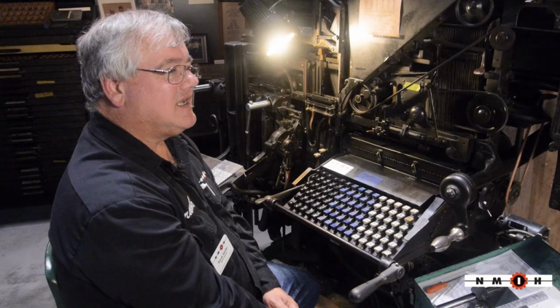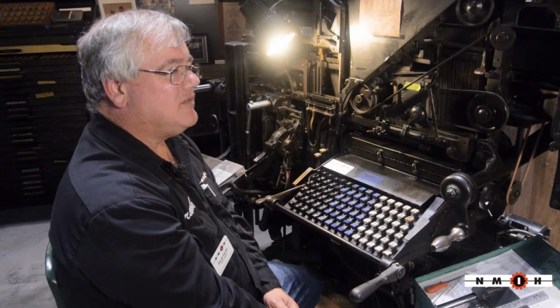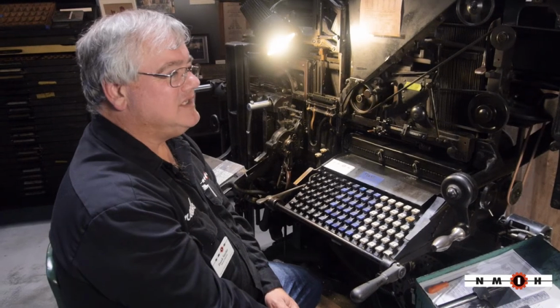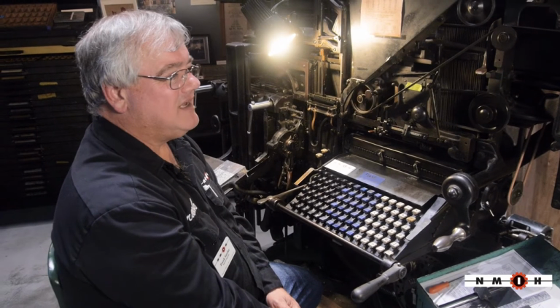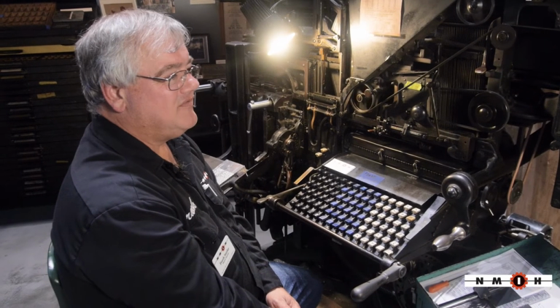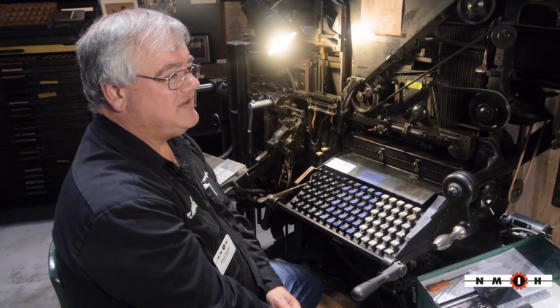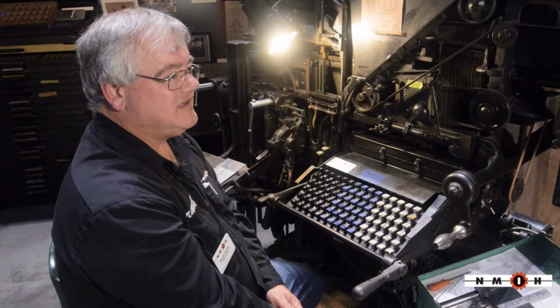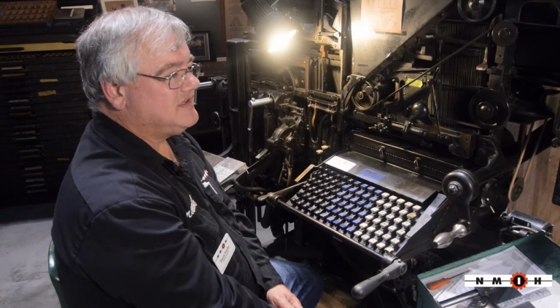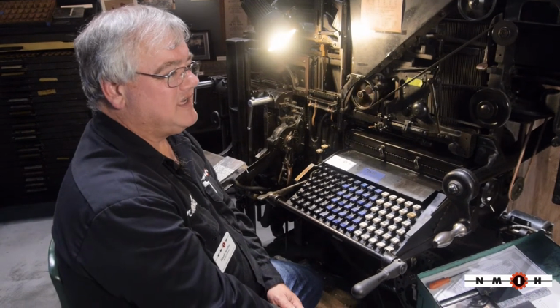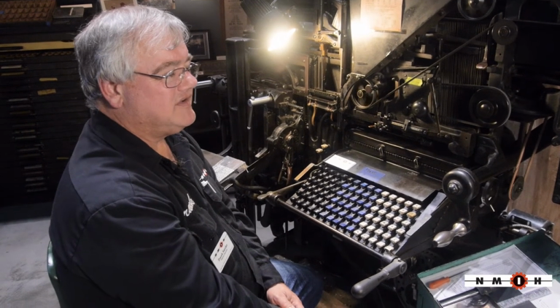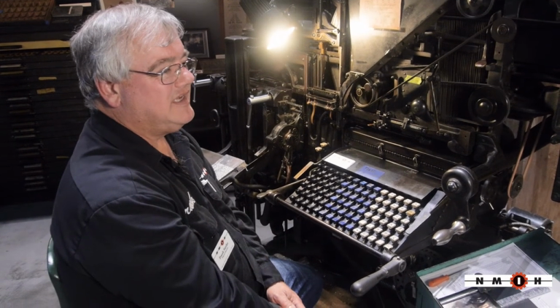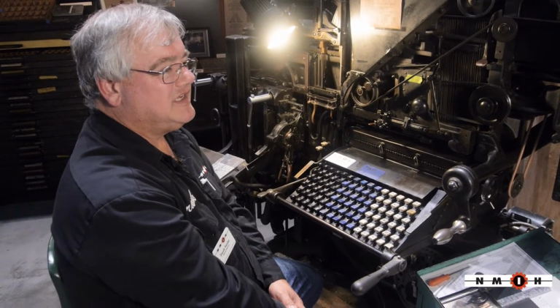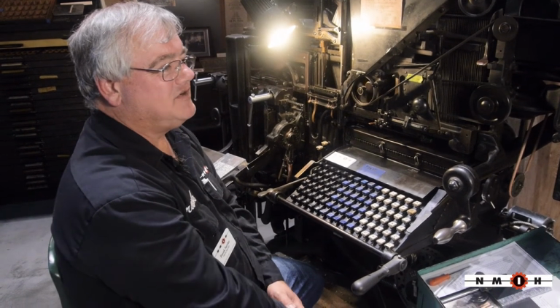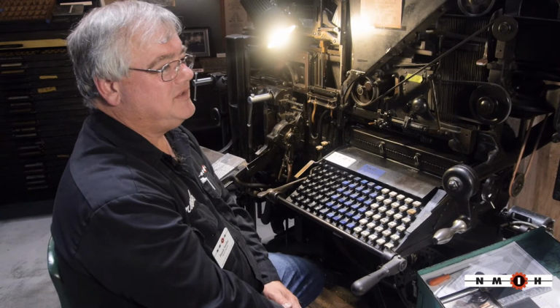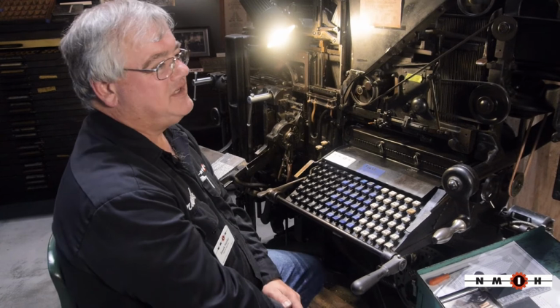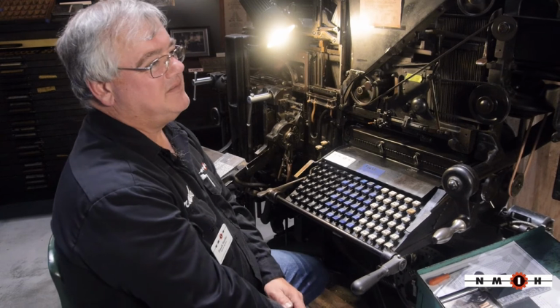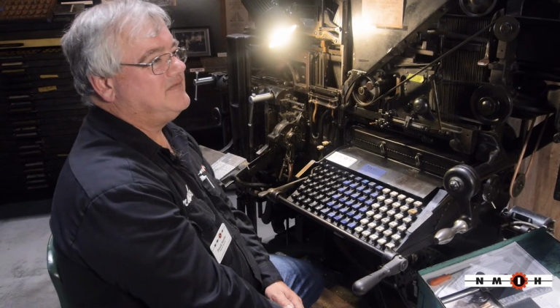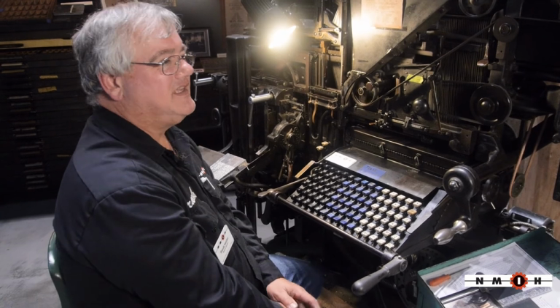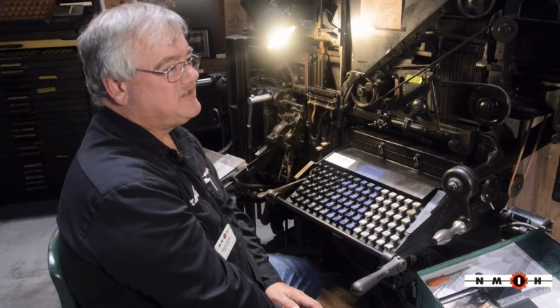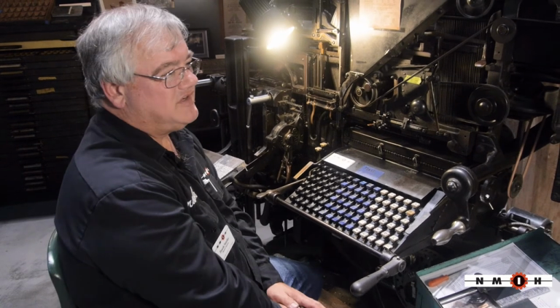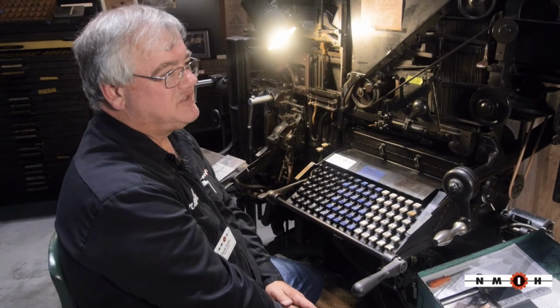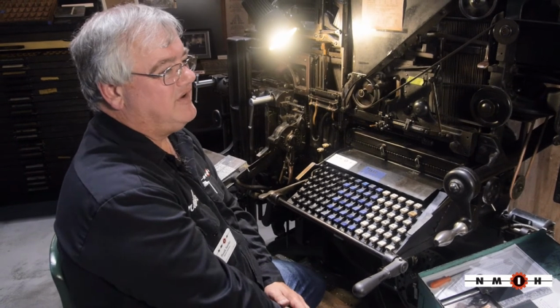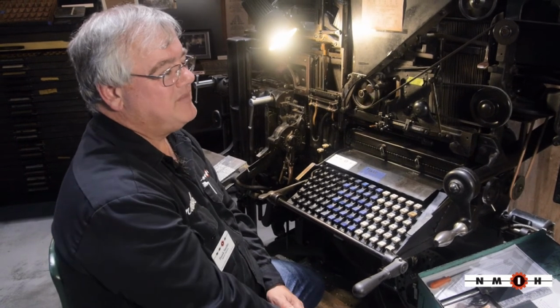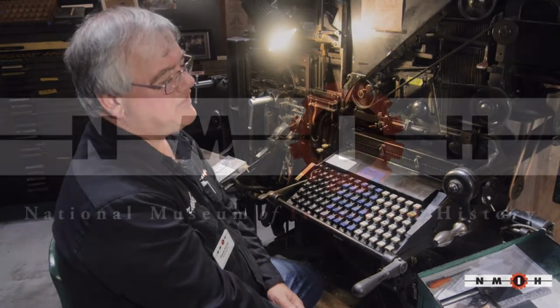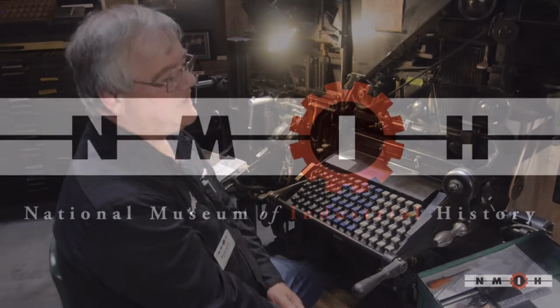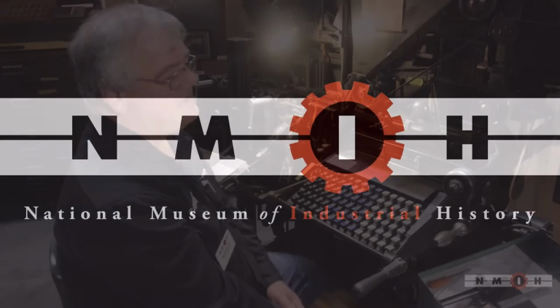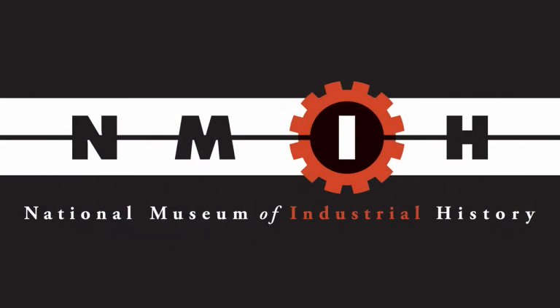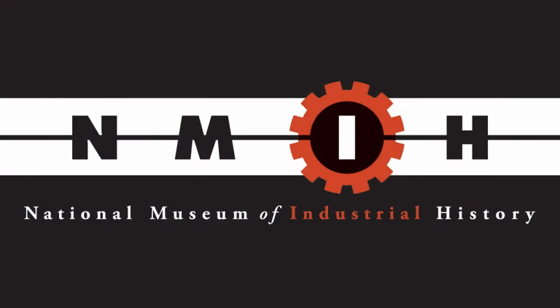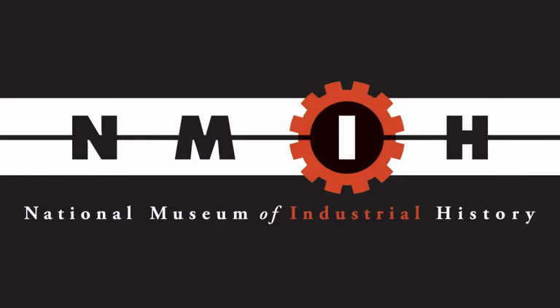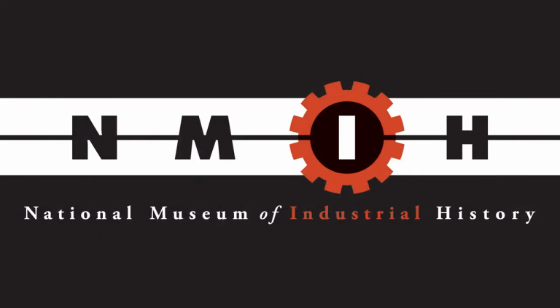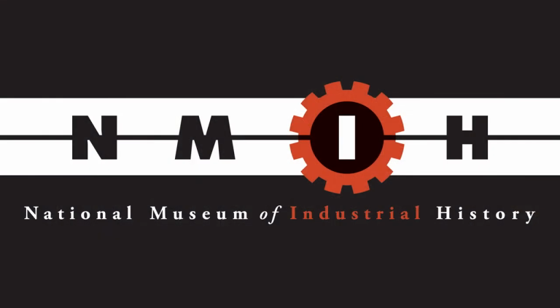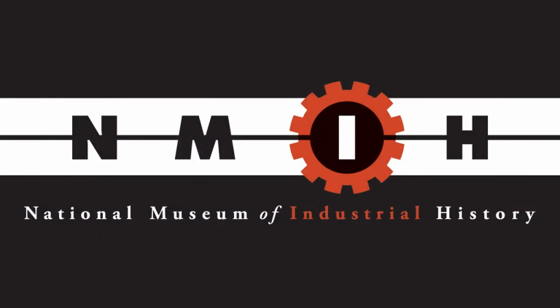Come on down and visit us here at the National Museum of Industrial History in Bethlehem. Hope to see you soon.